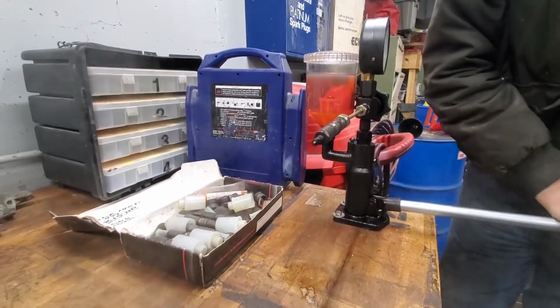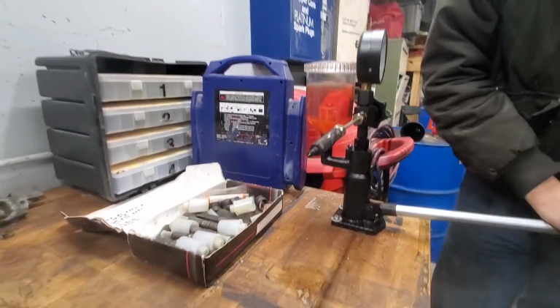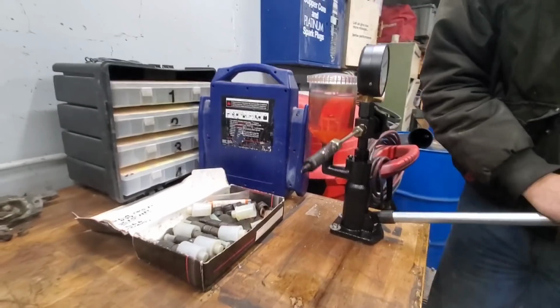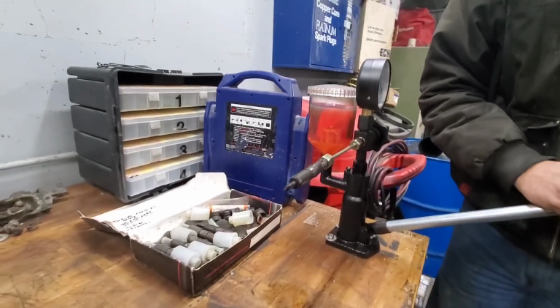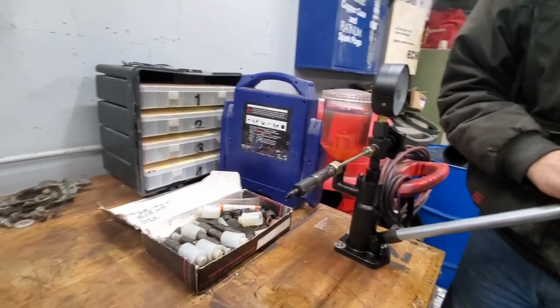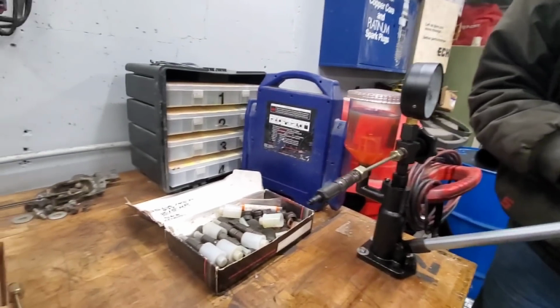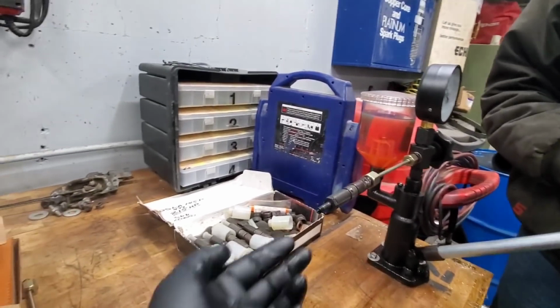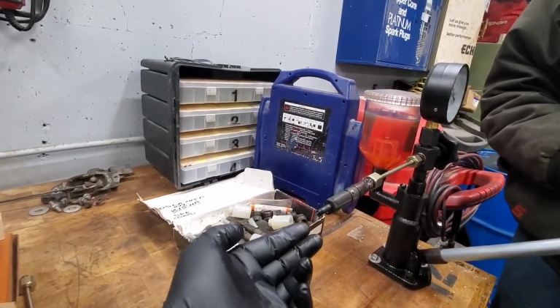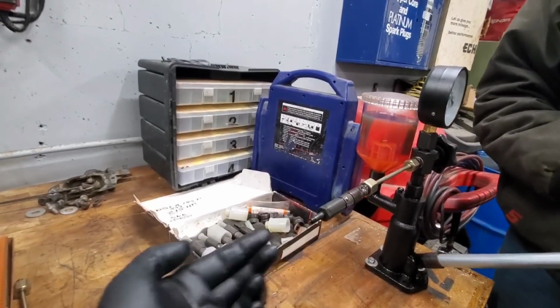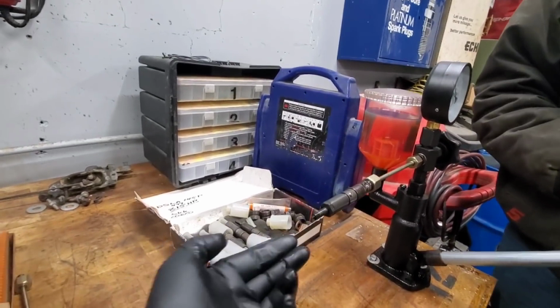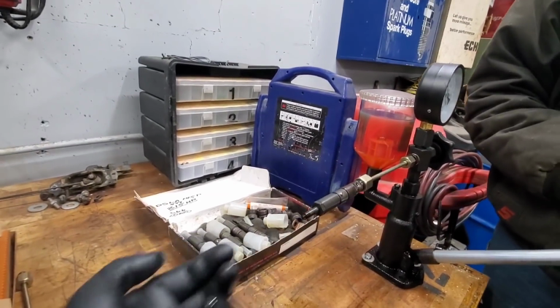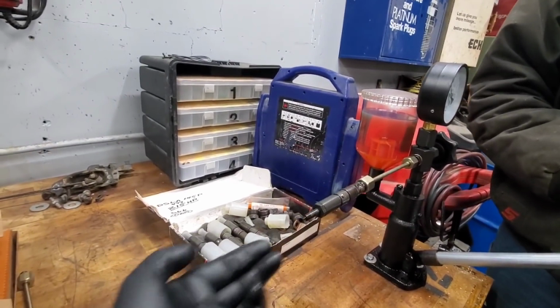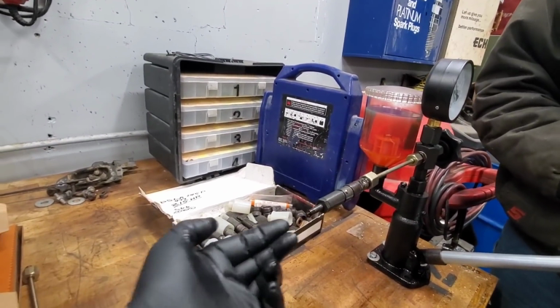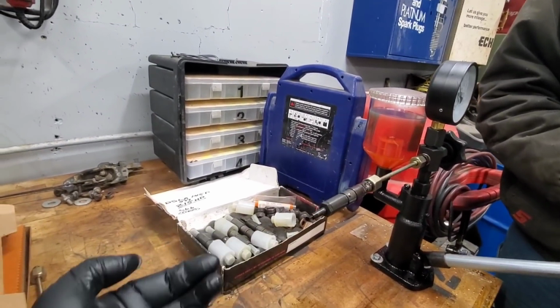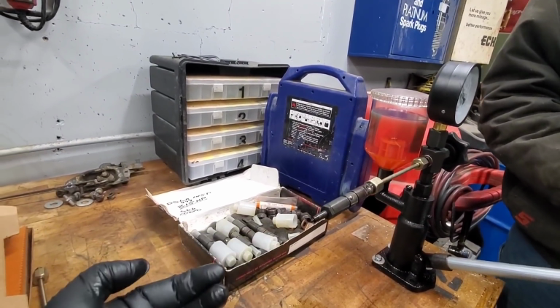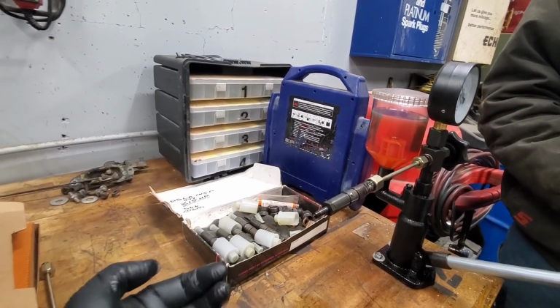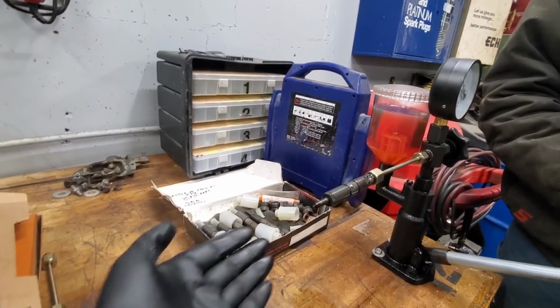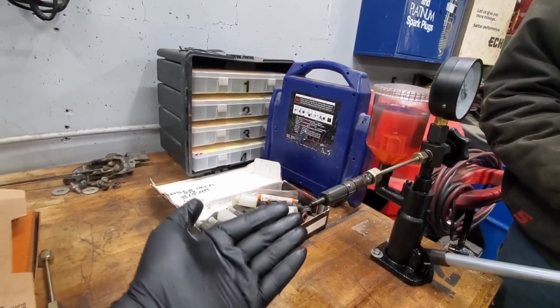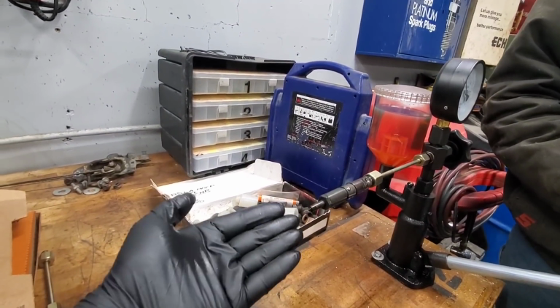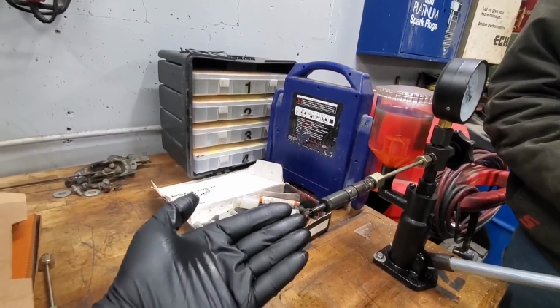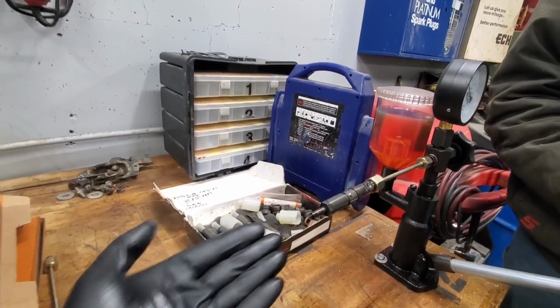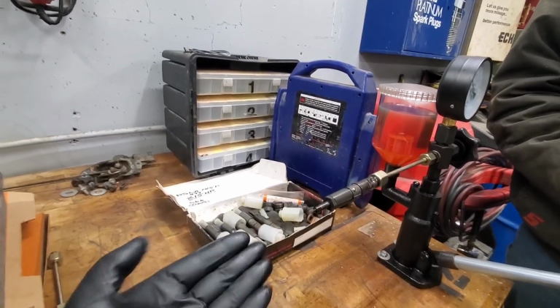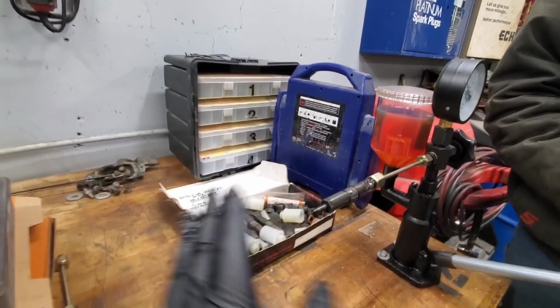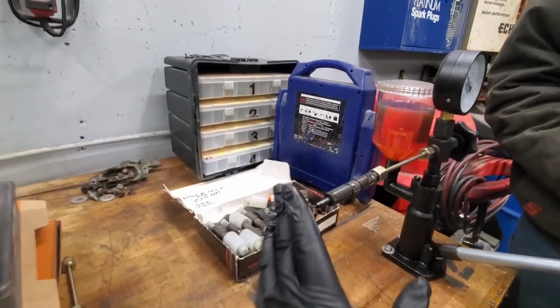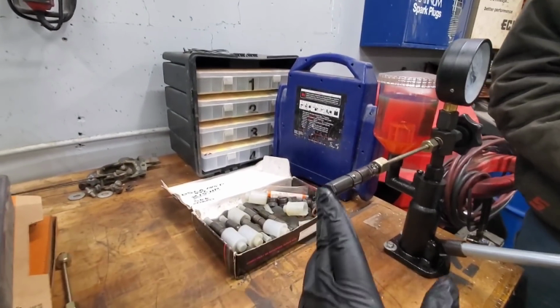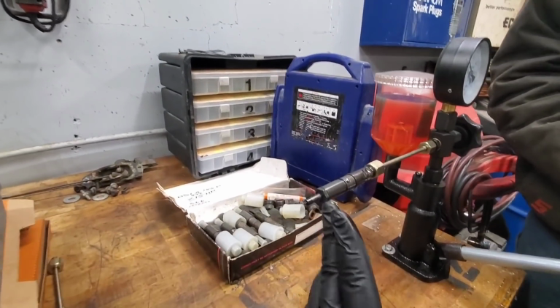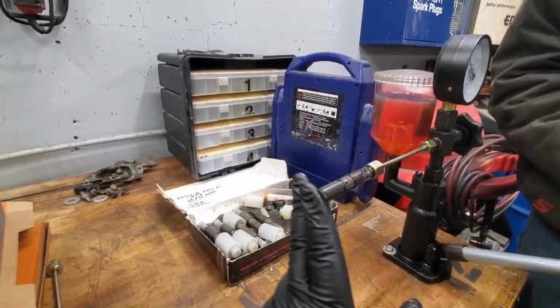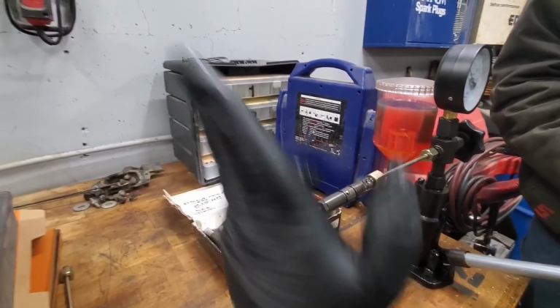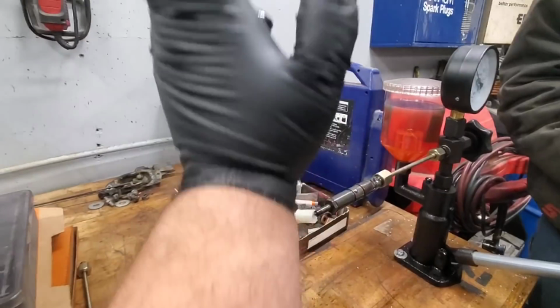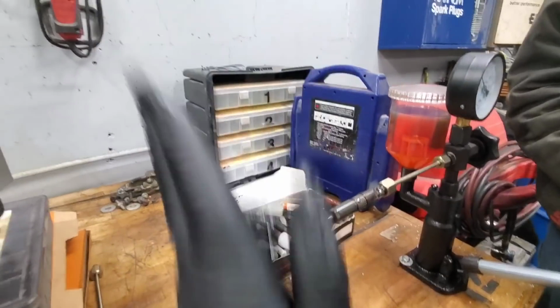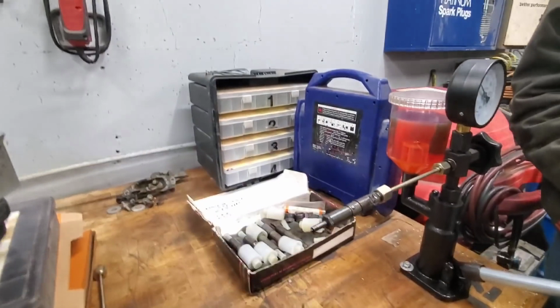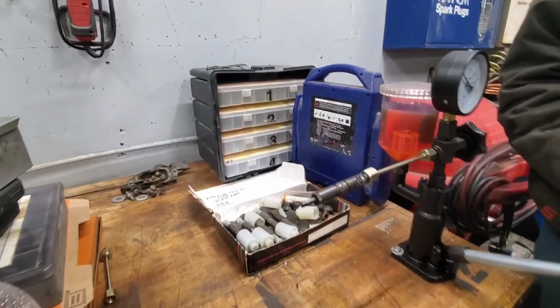You guys can see these bottom two here are more of a flat angle, compared to these which are shooting more out.